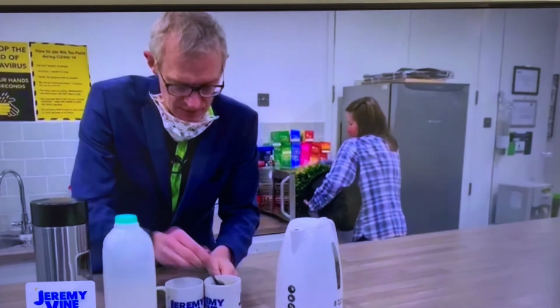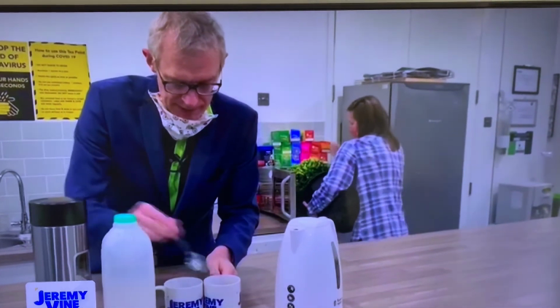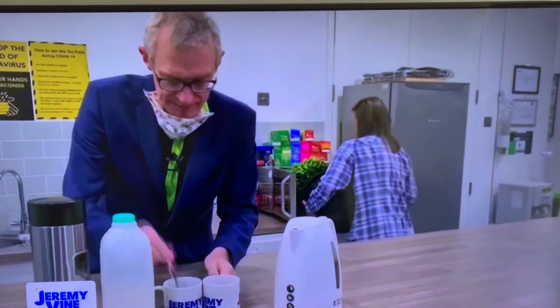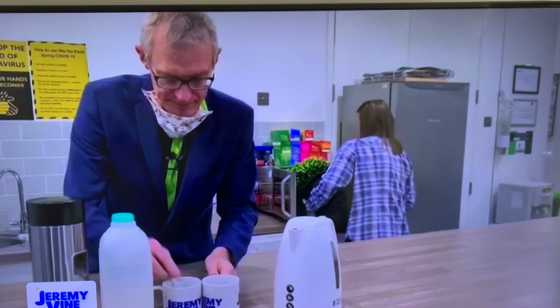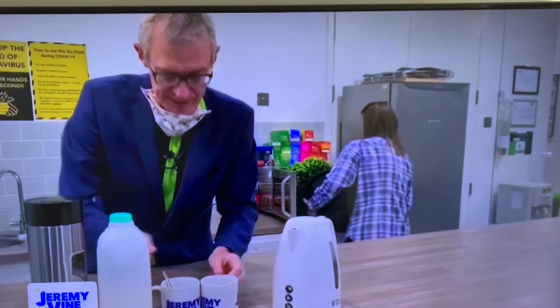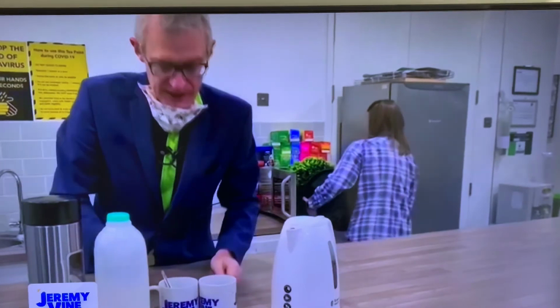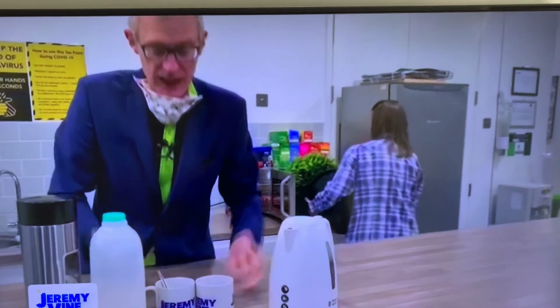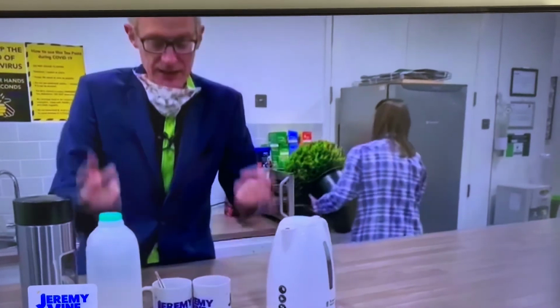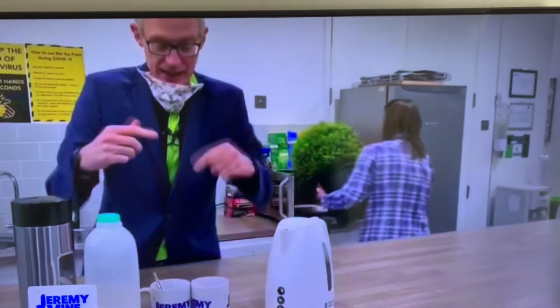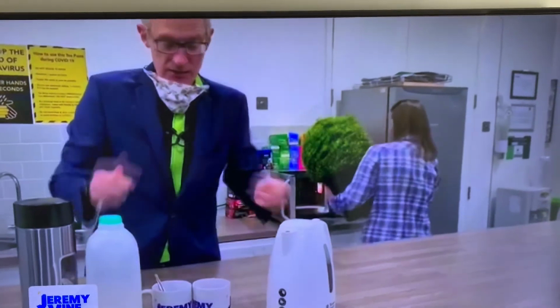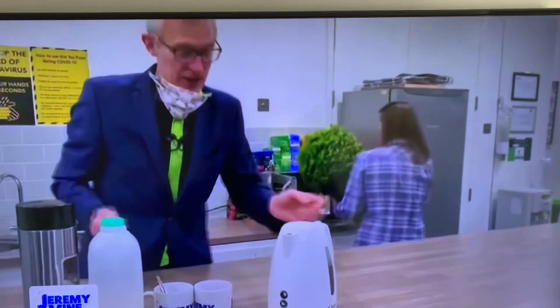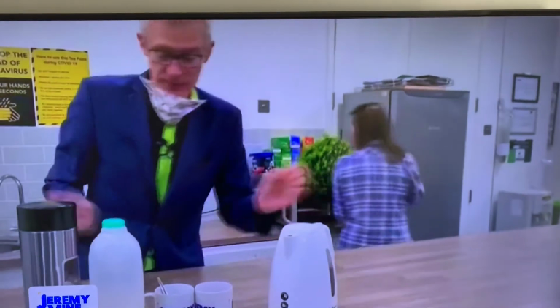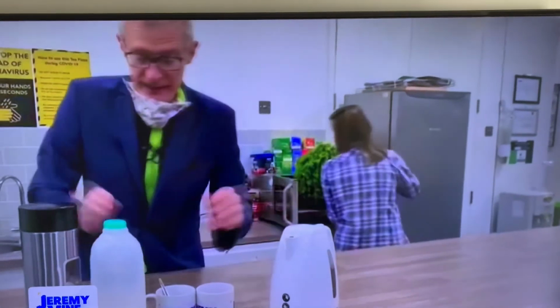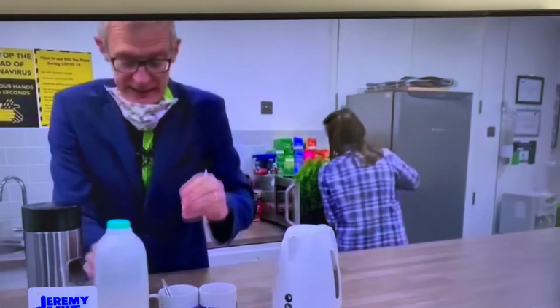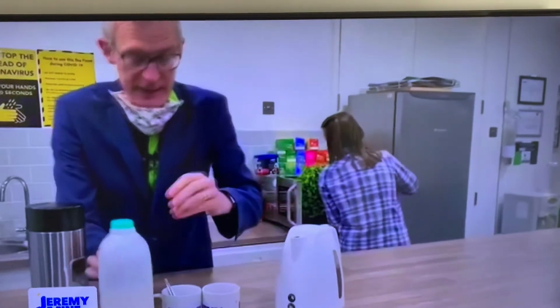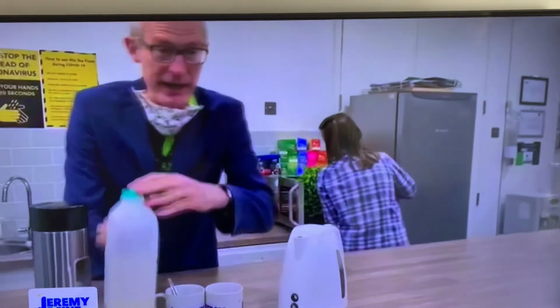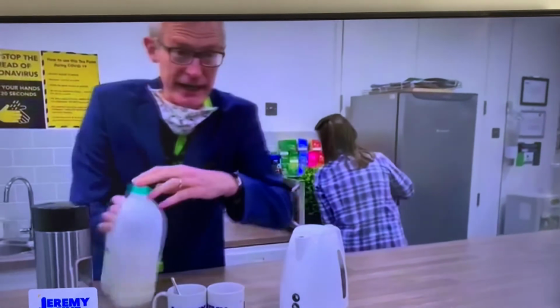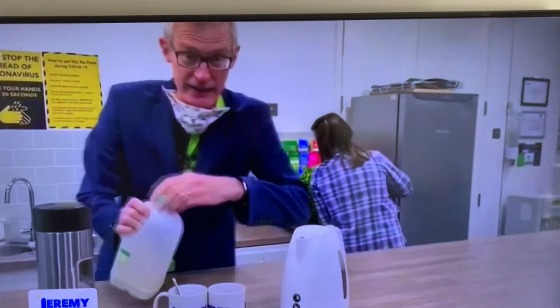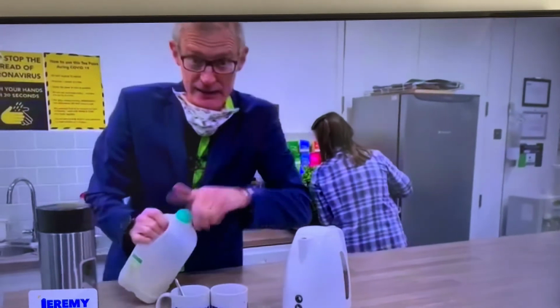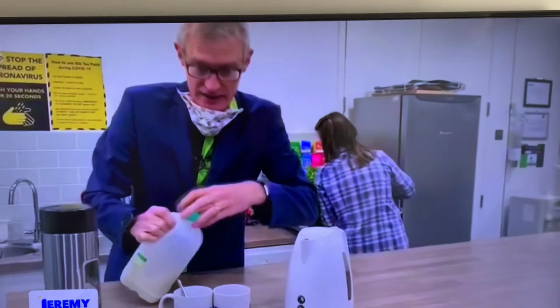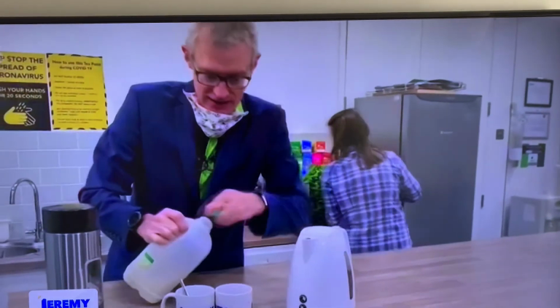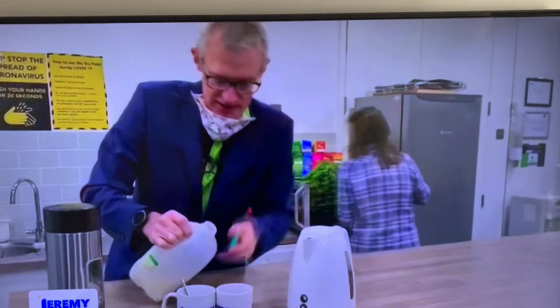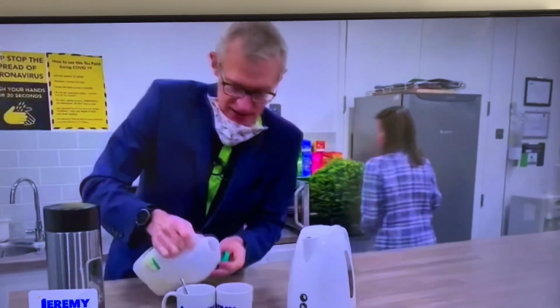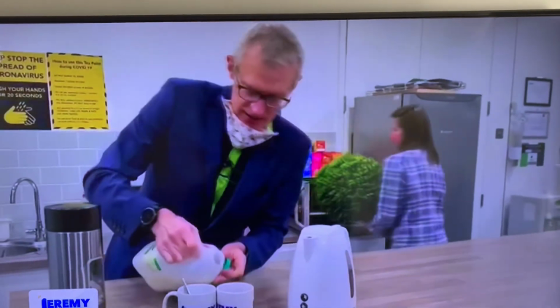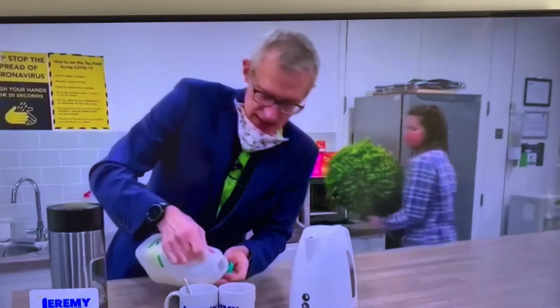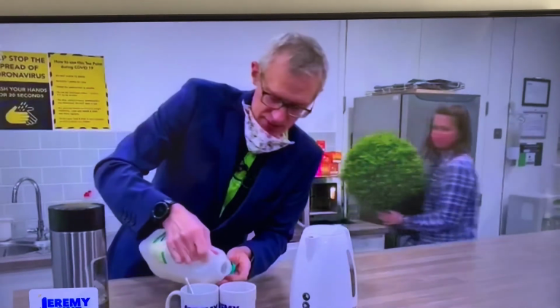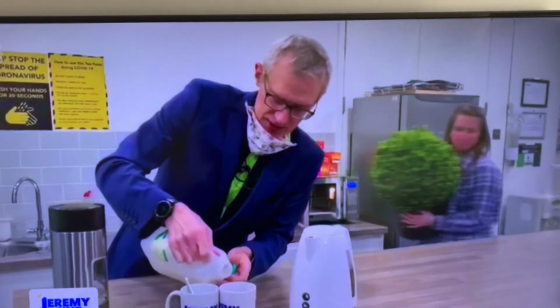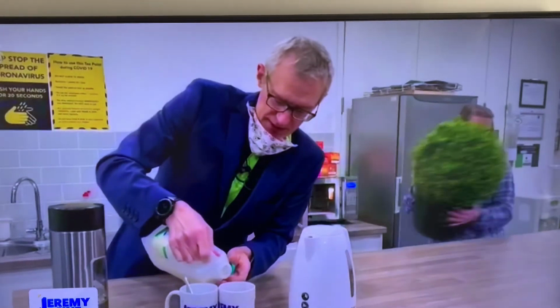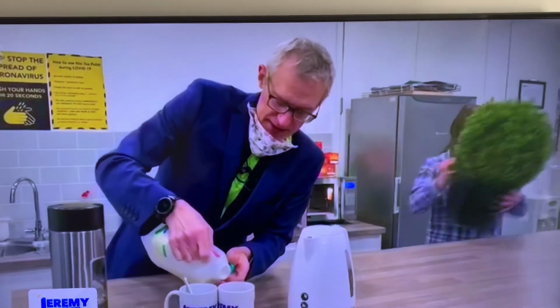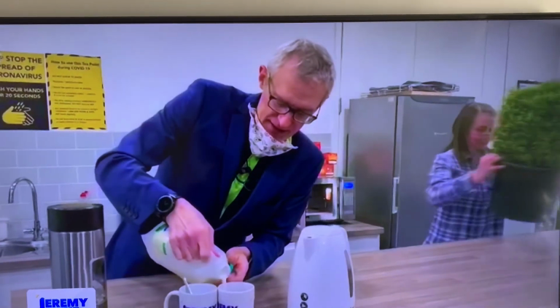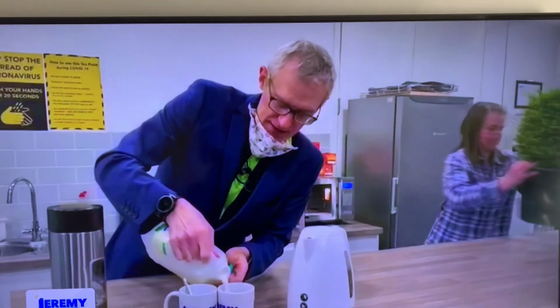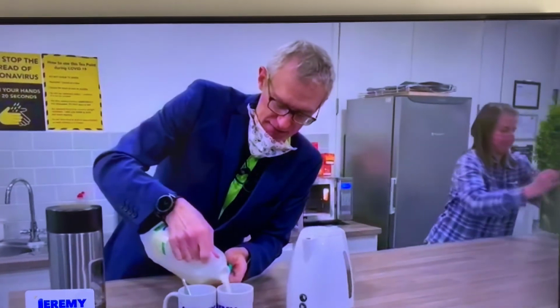Right, I'll now complete the tea making, and we'll see what it tastes like.